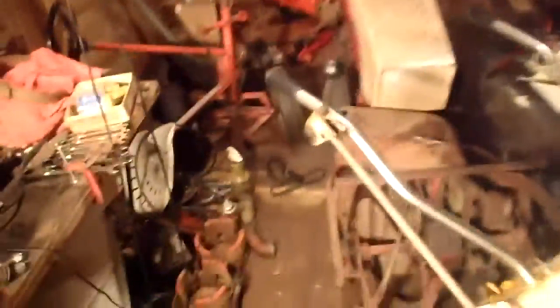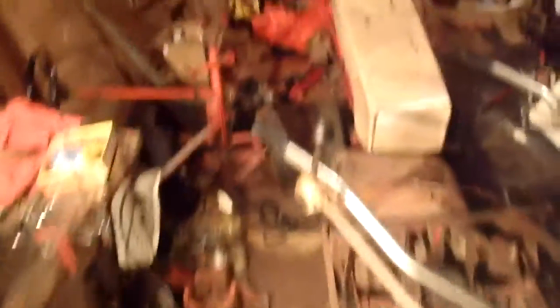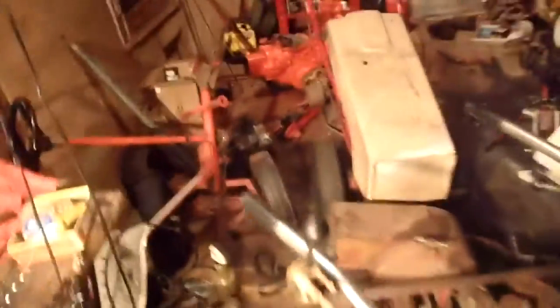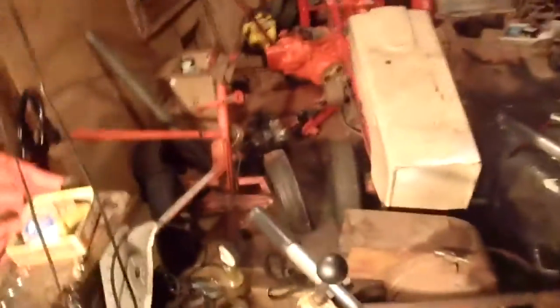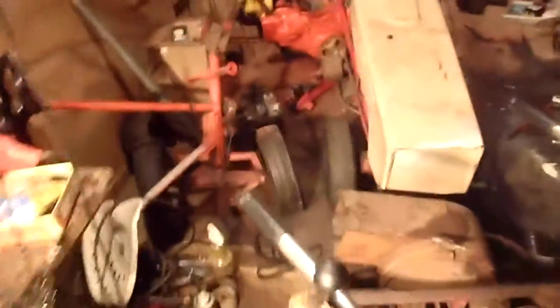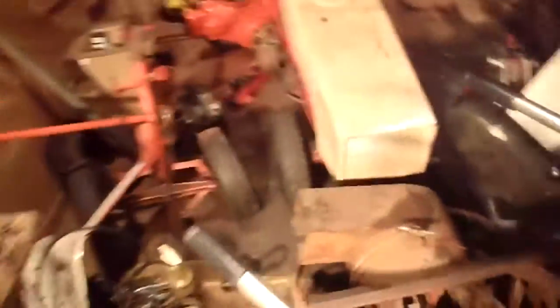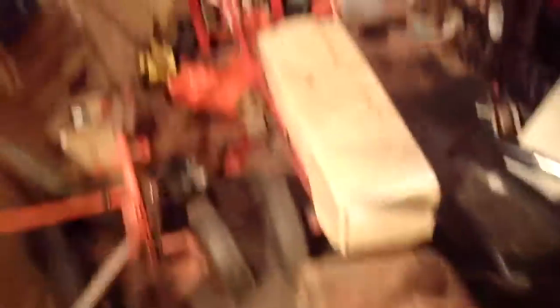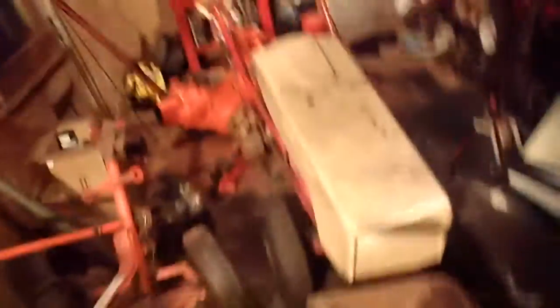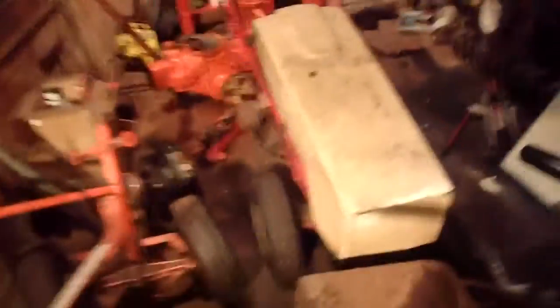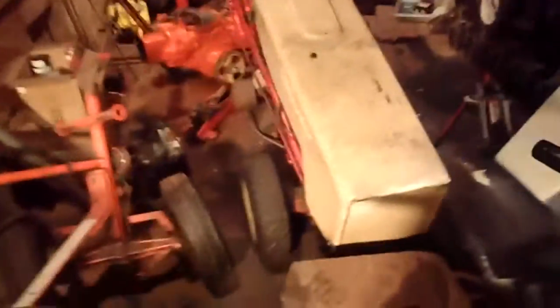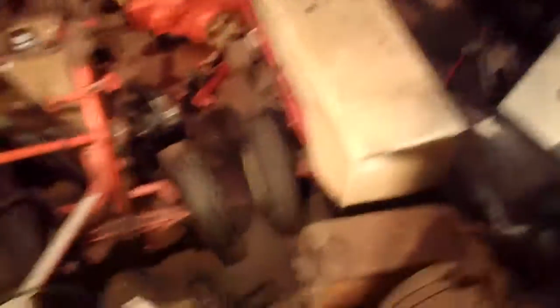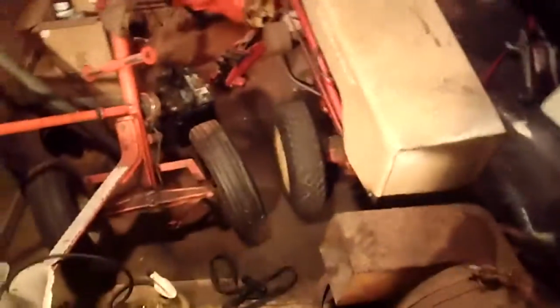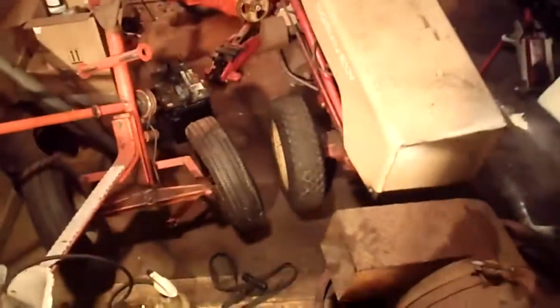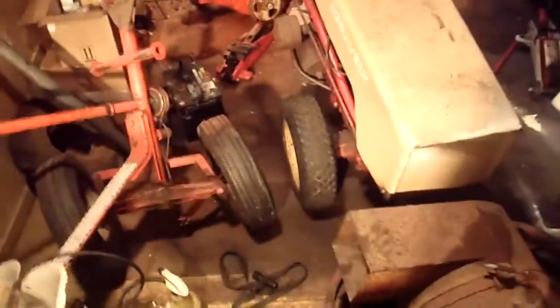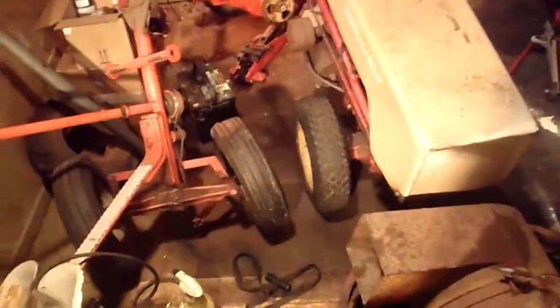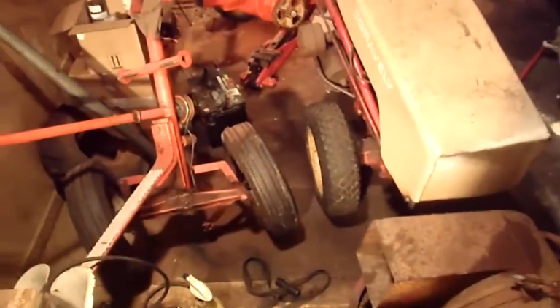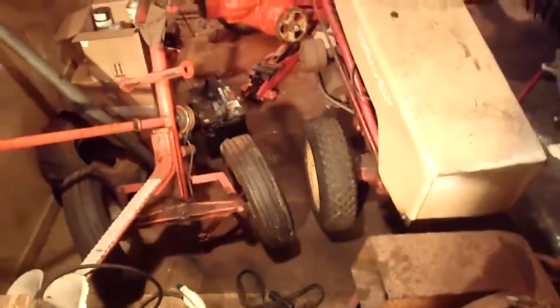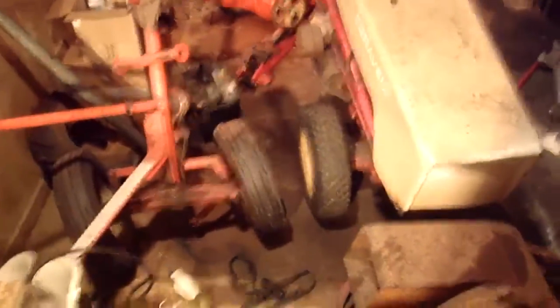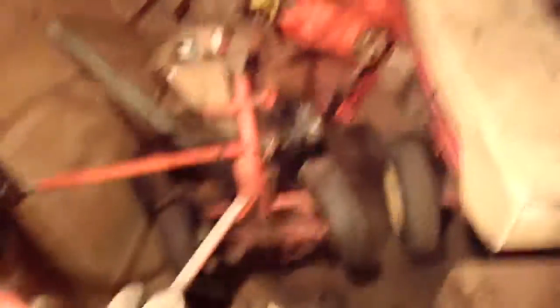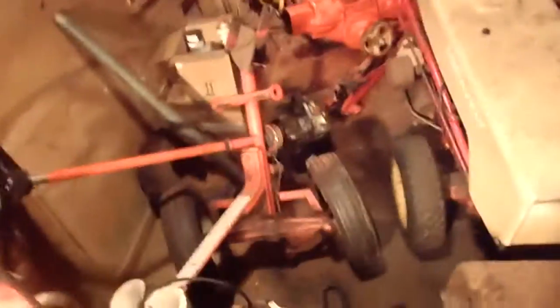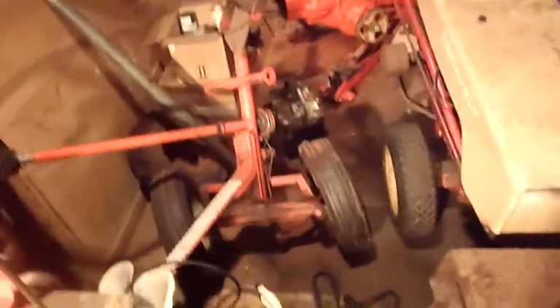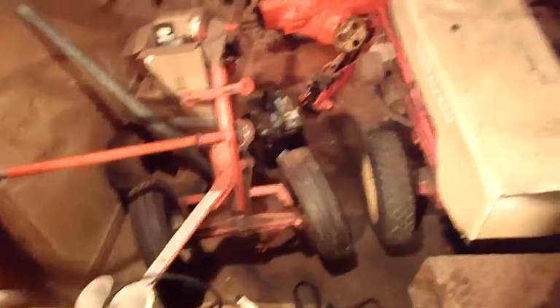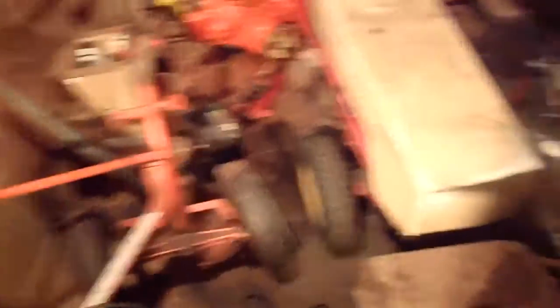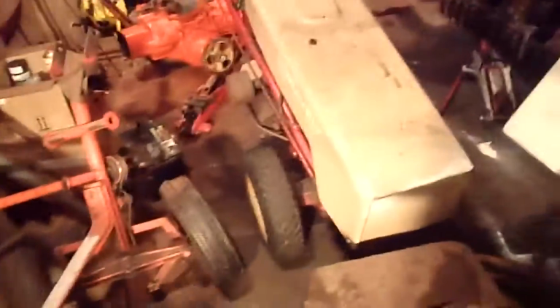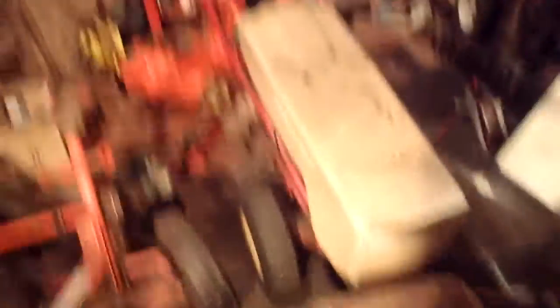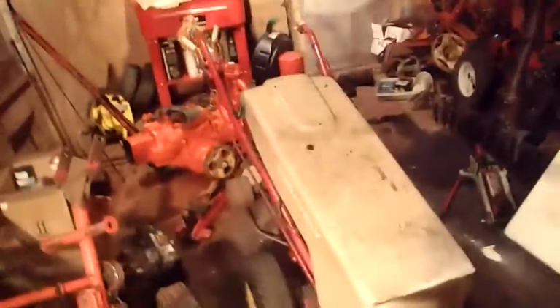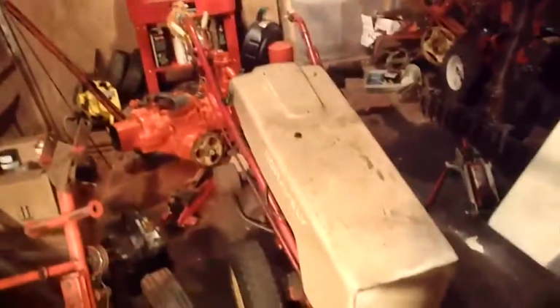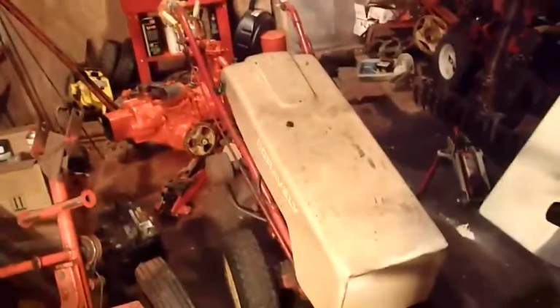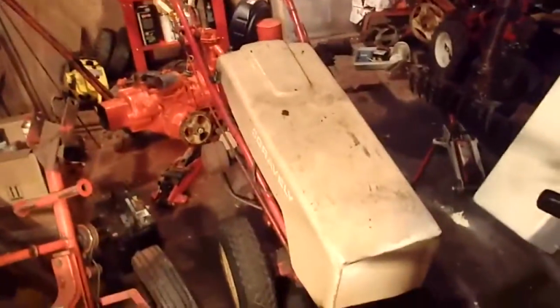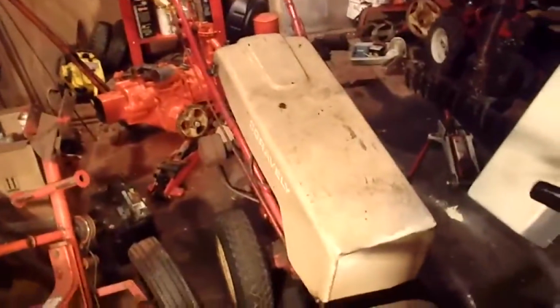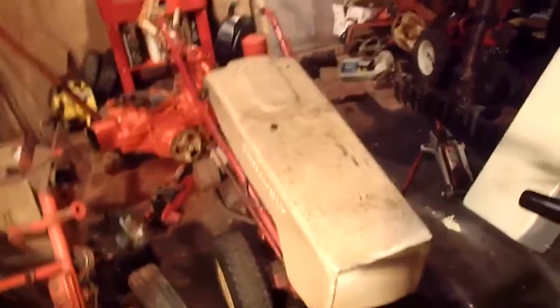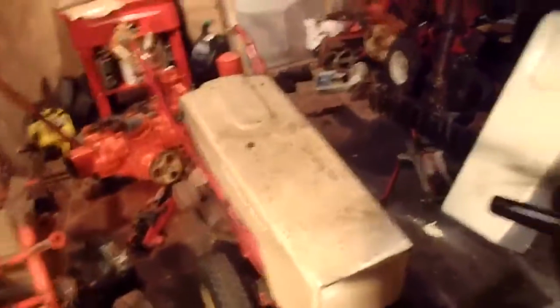Right now I'm just having trouble getting it started. There's some carburetor issues — it's not getting any fuel. I'm going to be working through that here pretty soon.